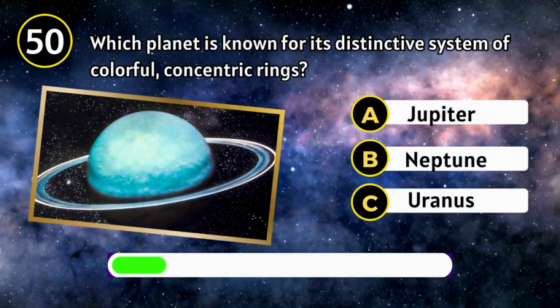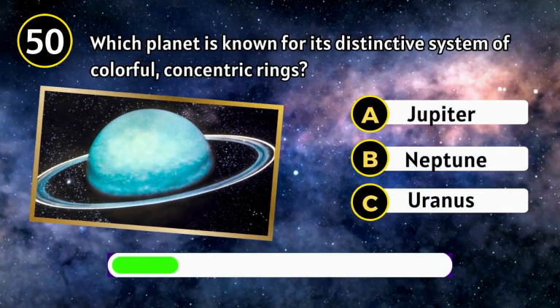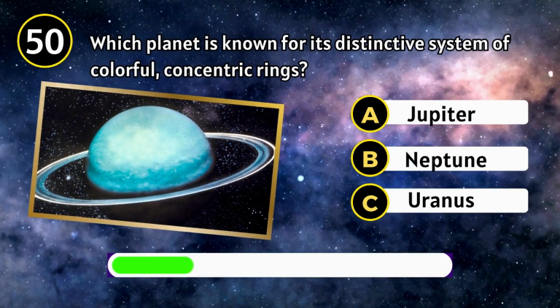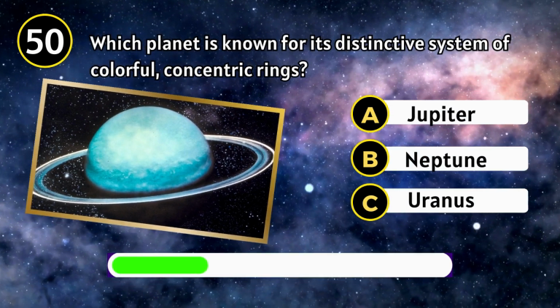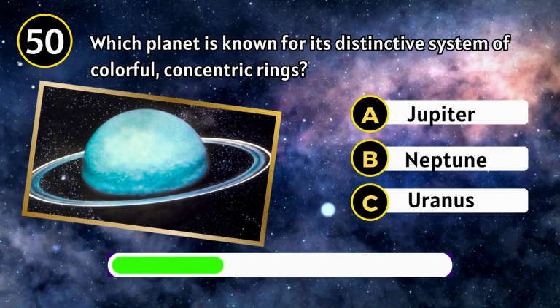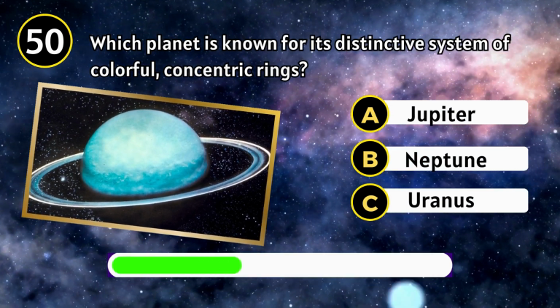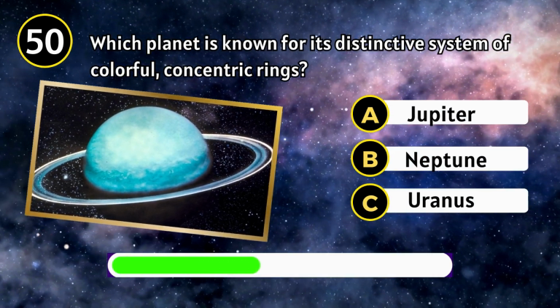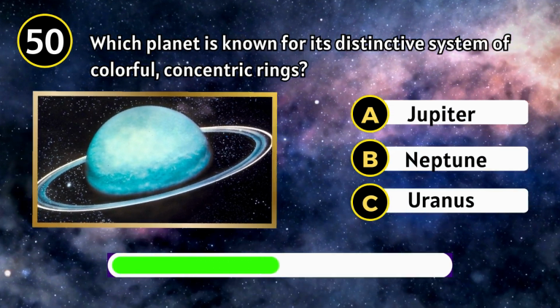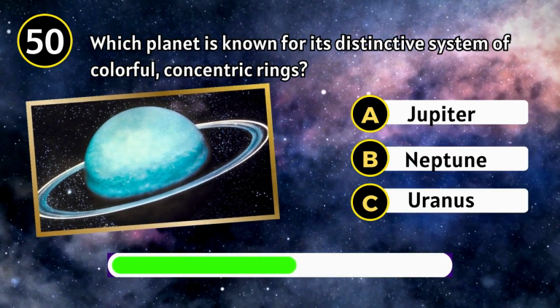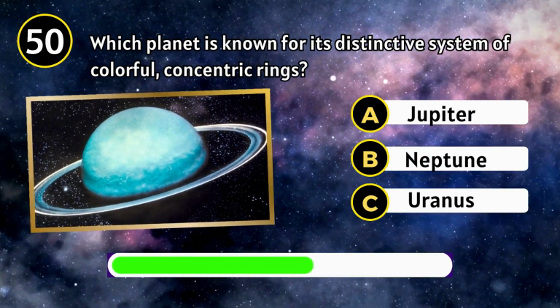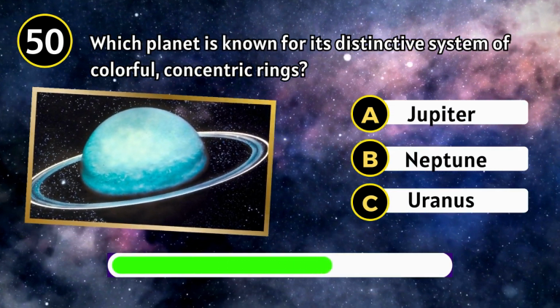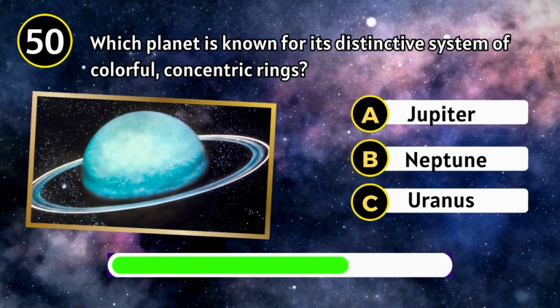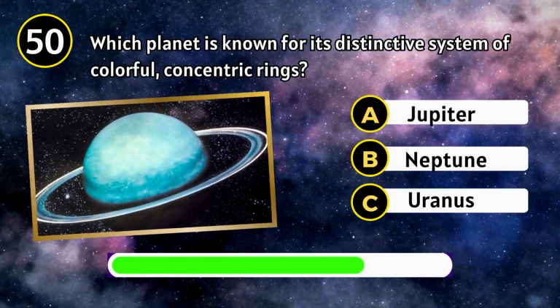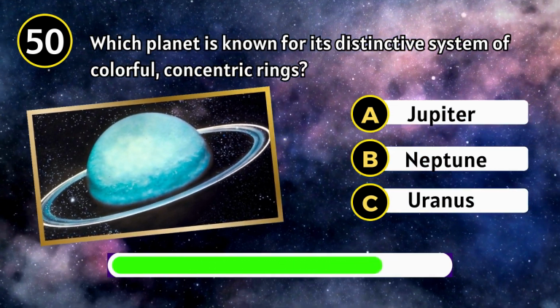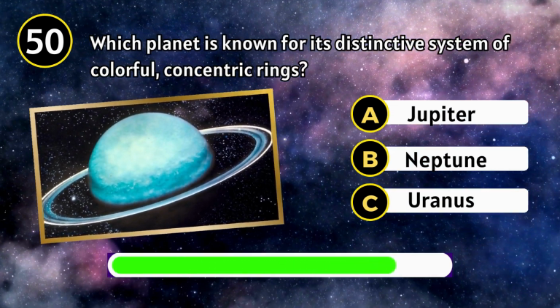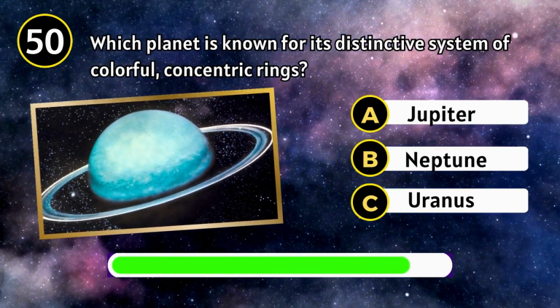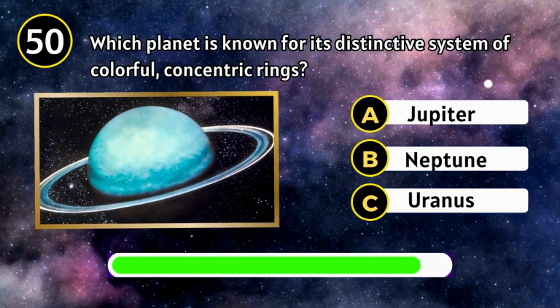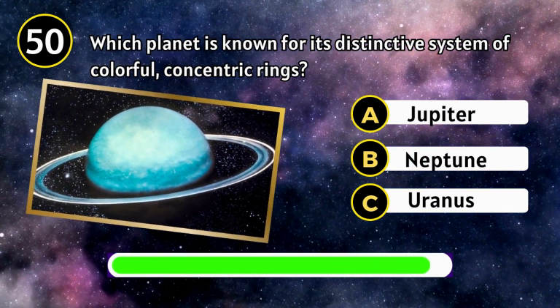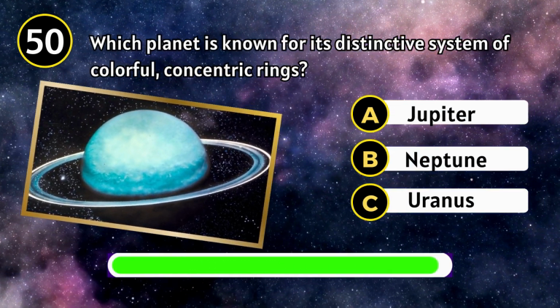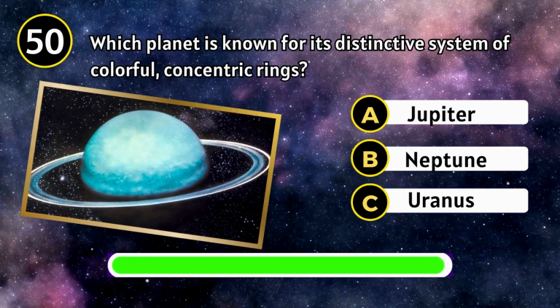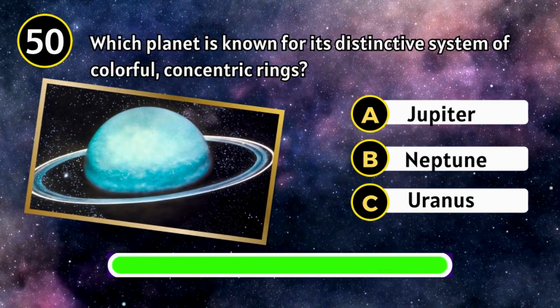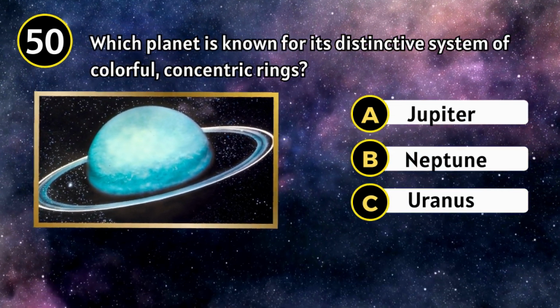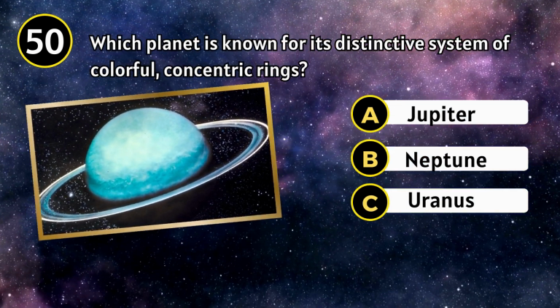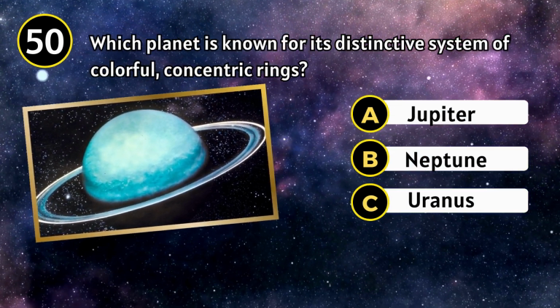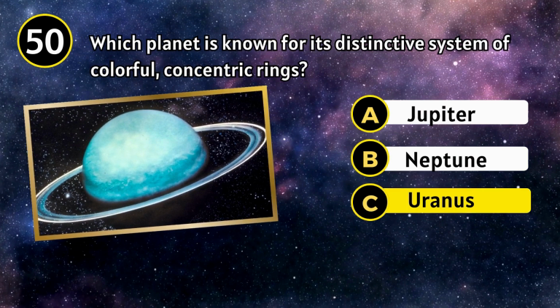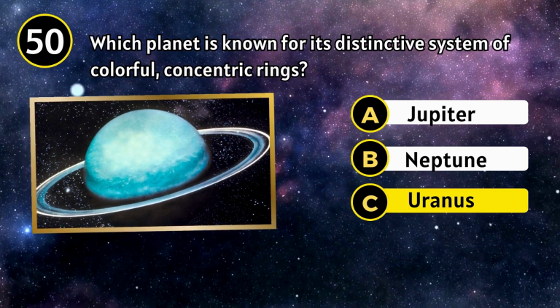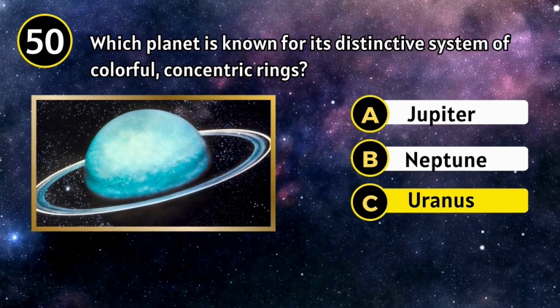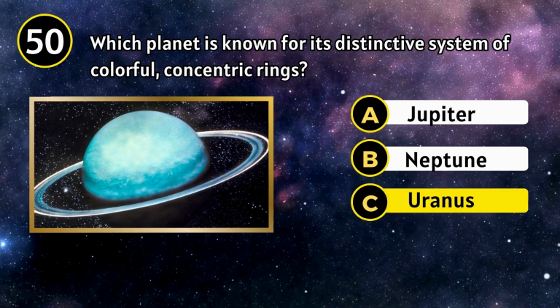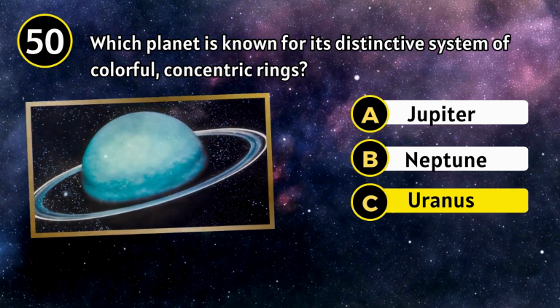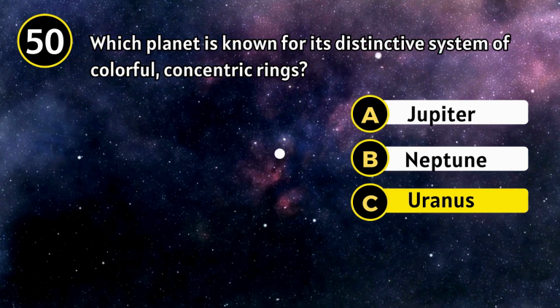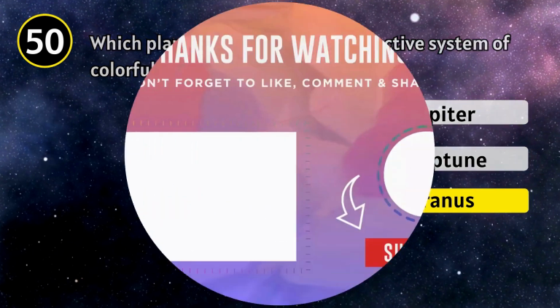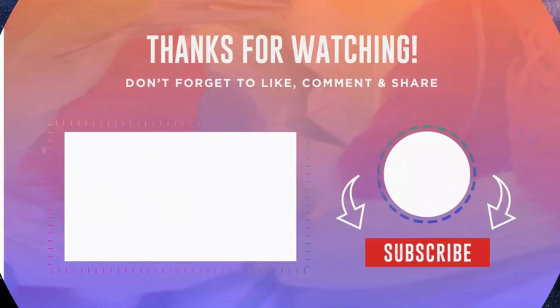Which planet is known for its distinctly collective system of colorful, concentric rings? Uranus.